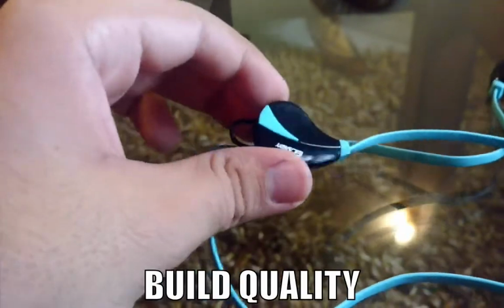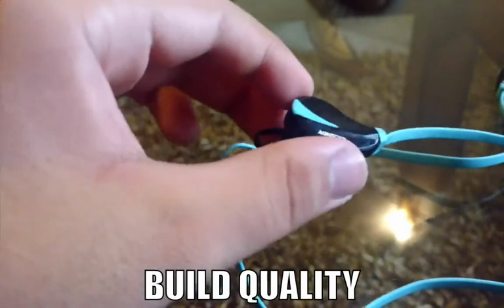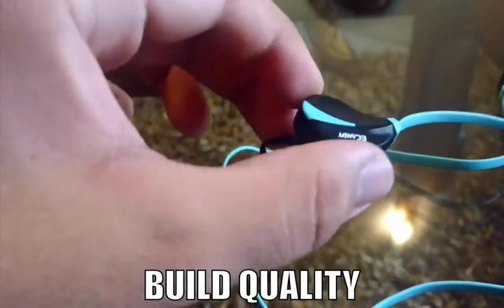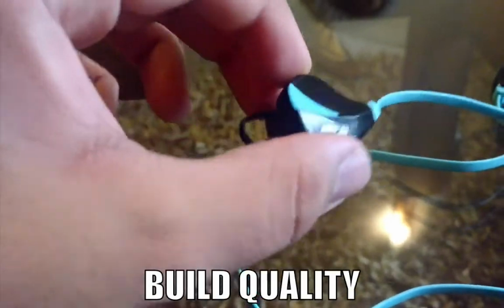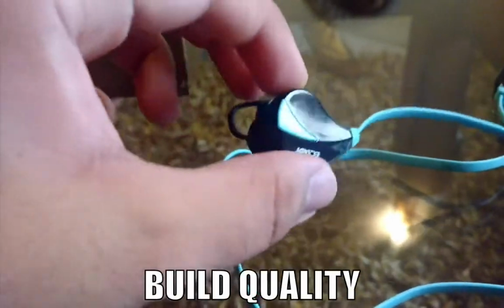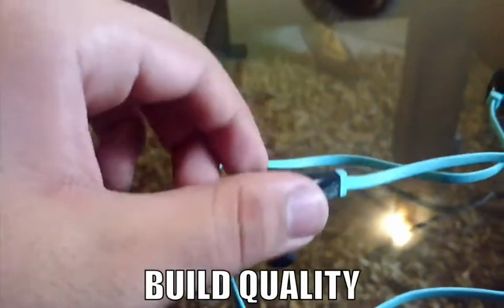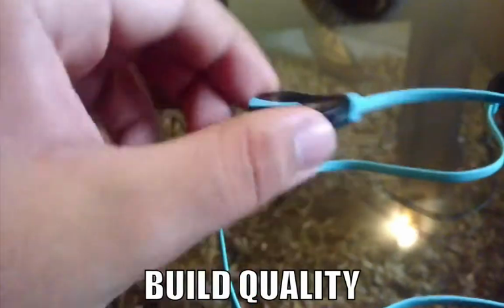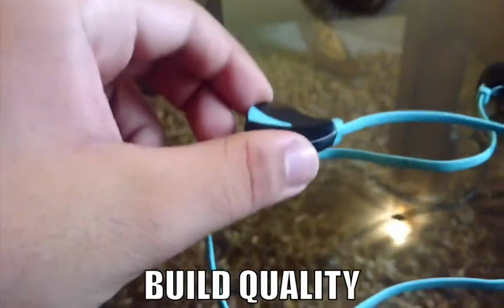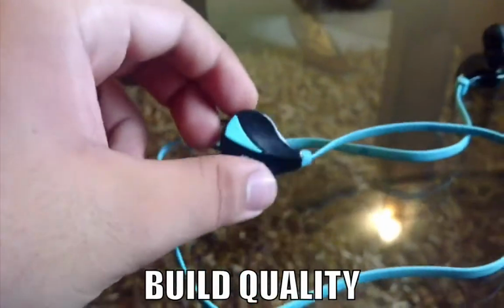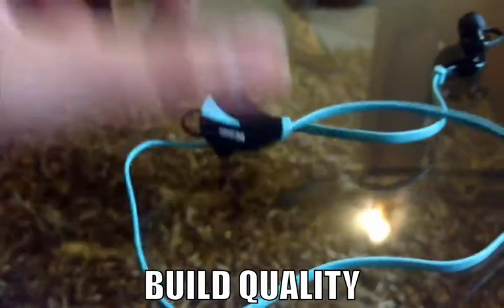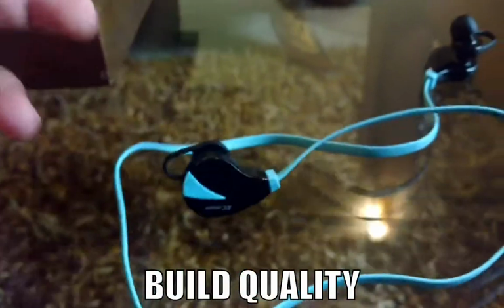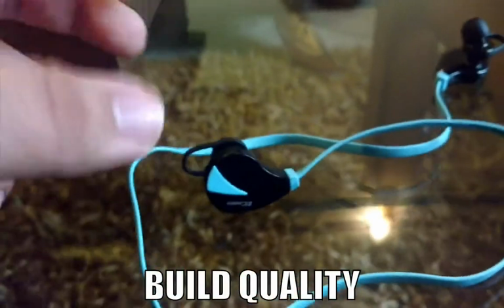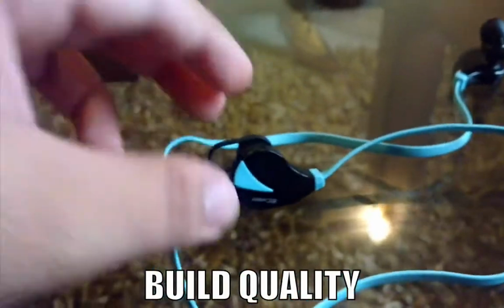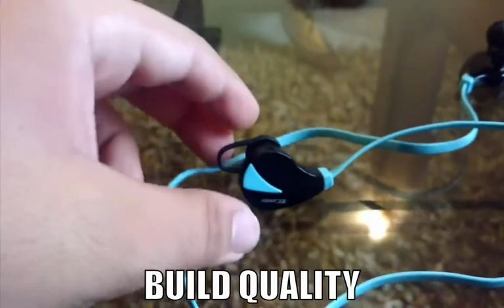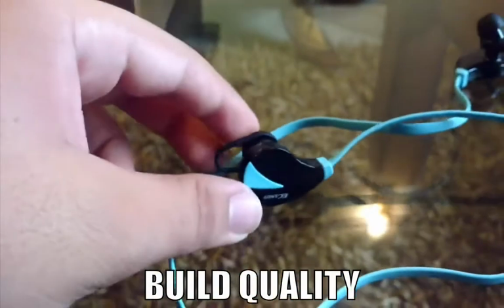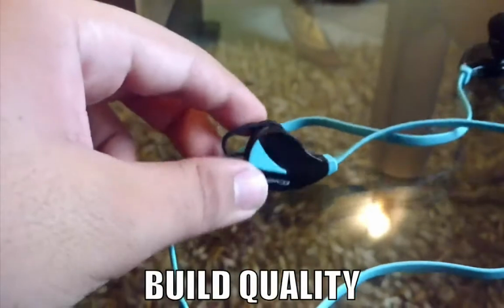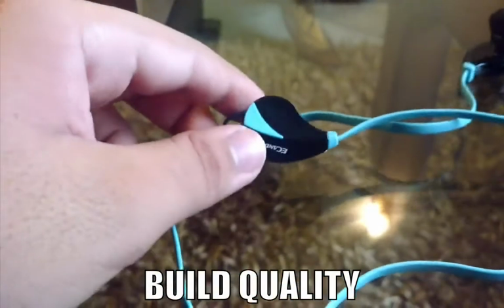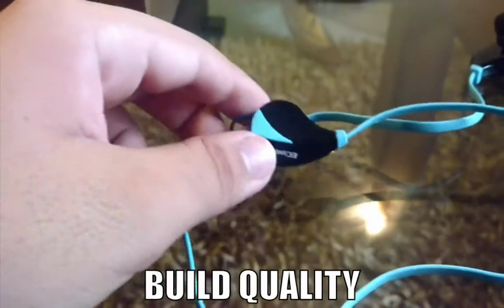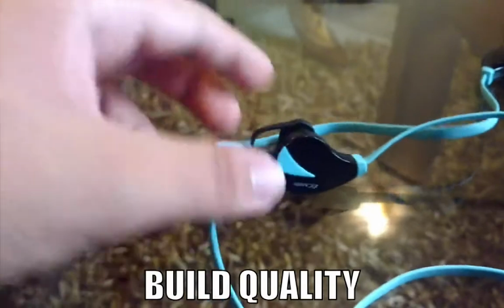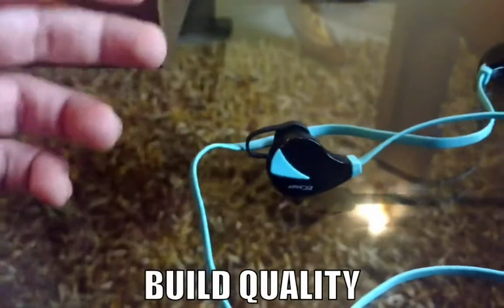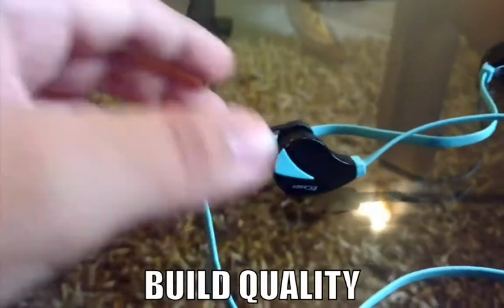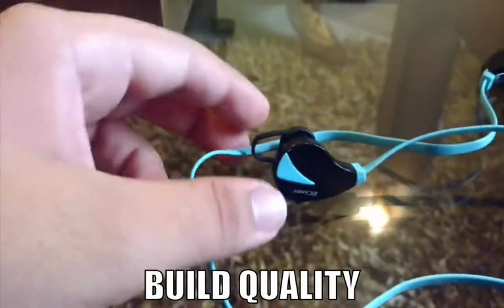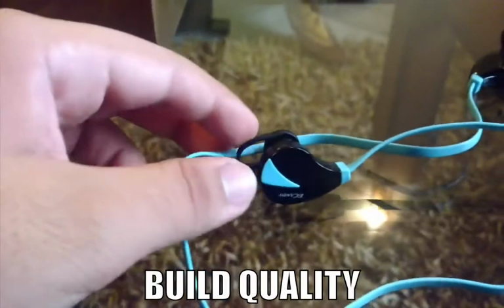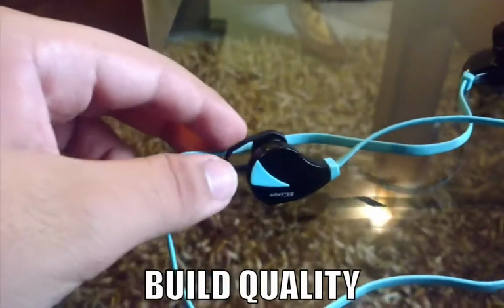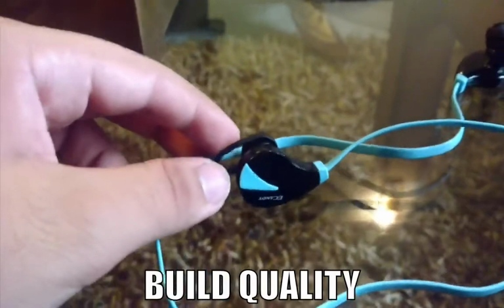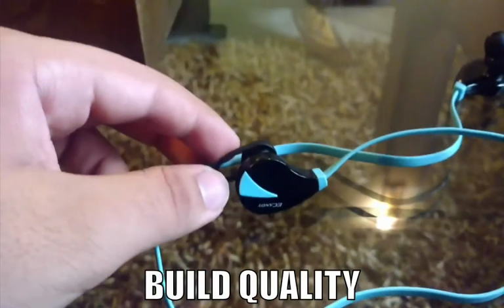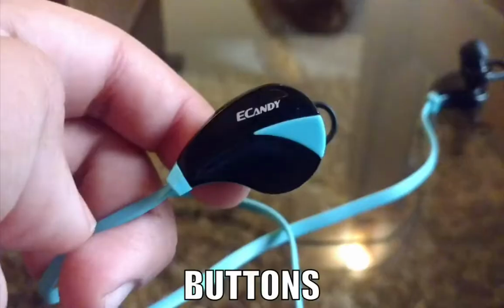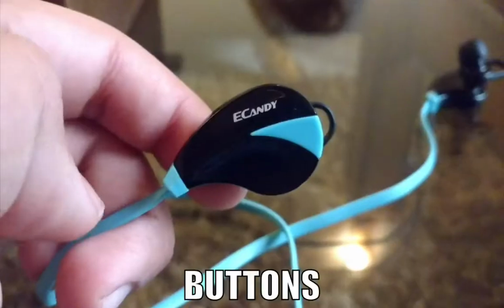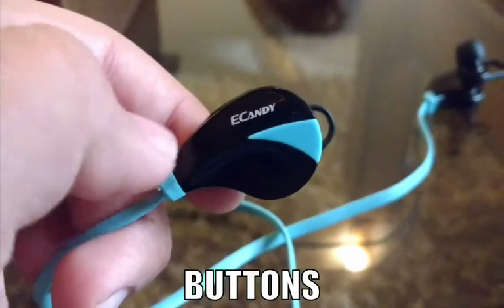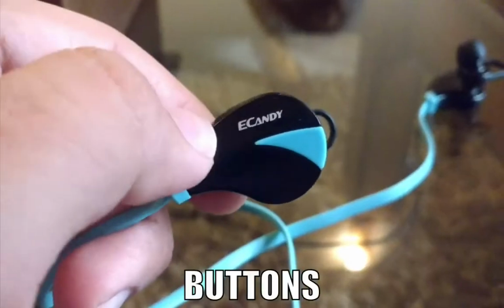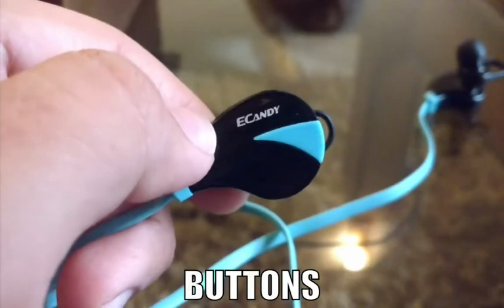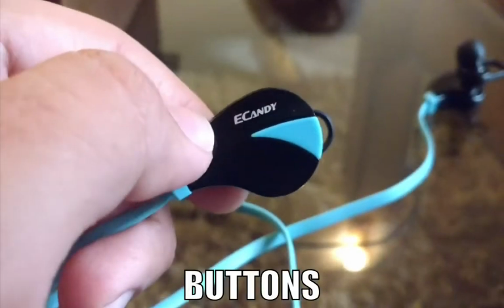The earphones are quite light, so you can use them for long hours easily. I have not felt any pain in my ears after using them for two to three hours or so.